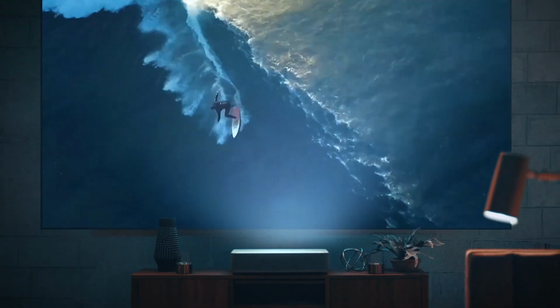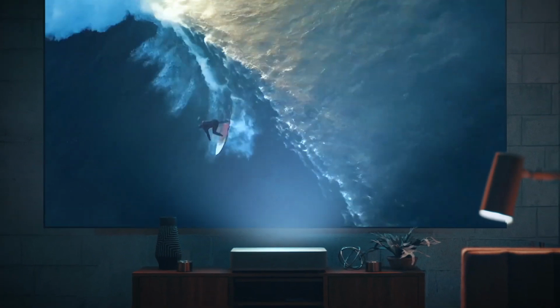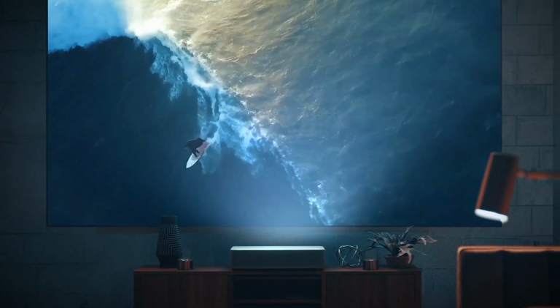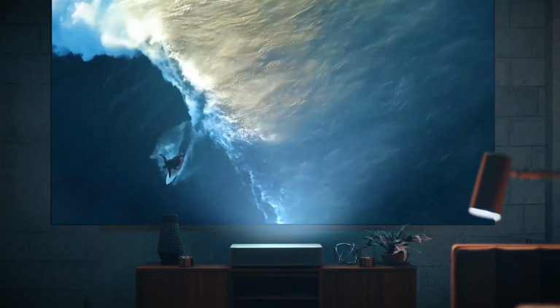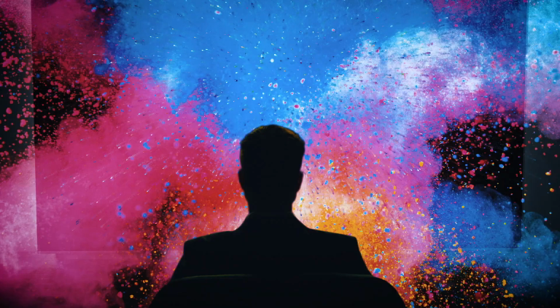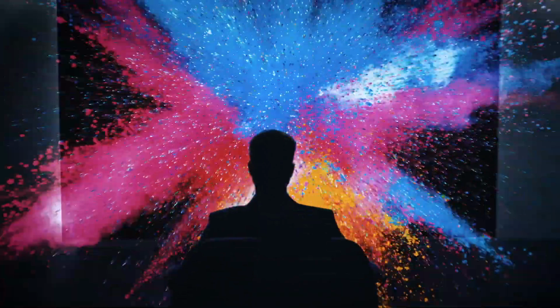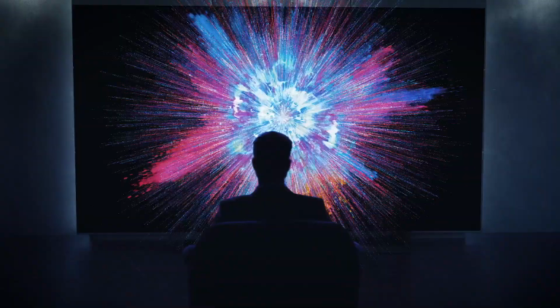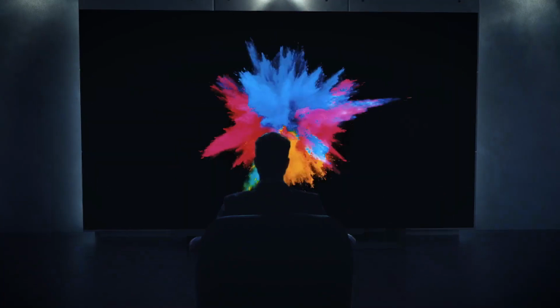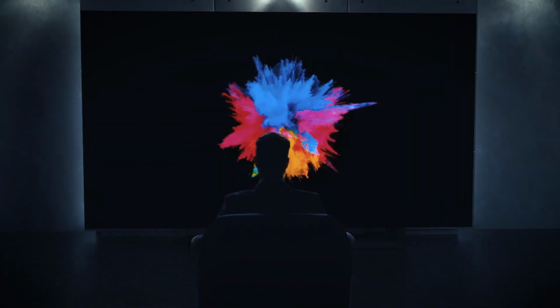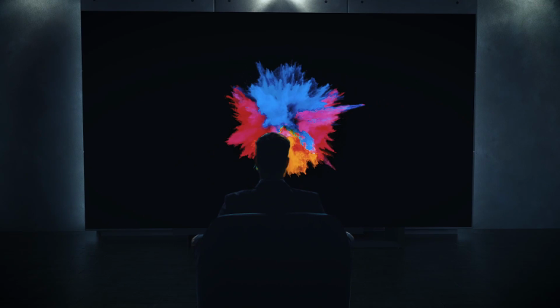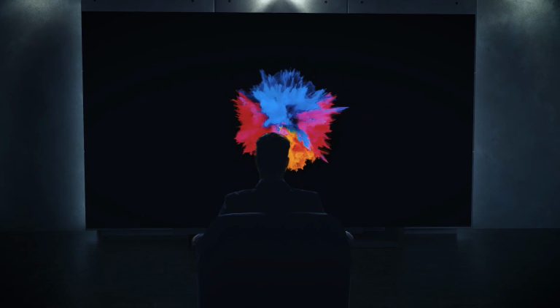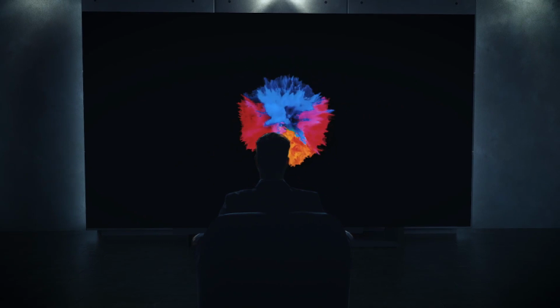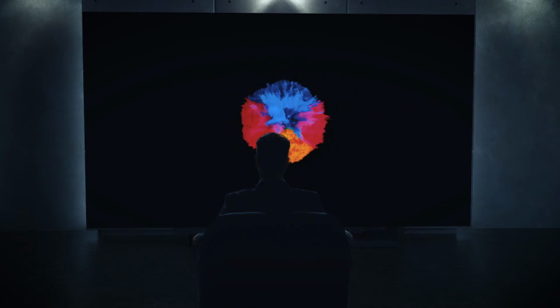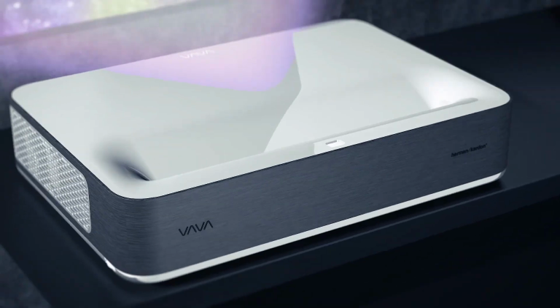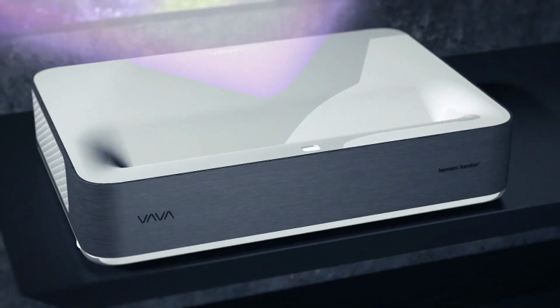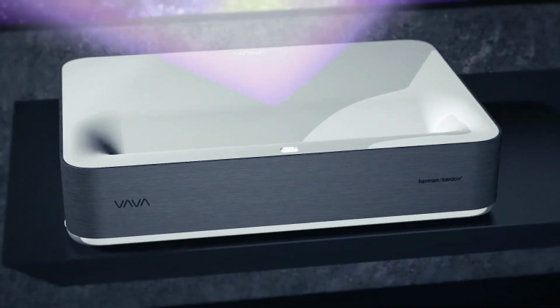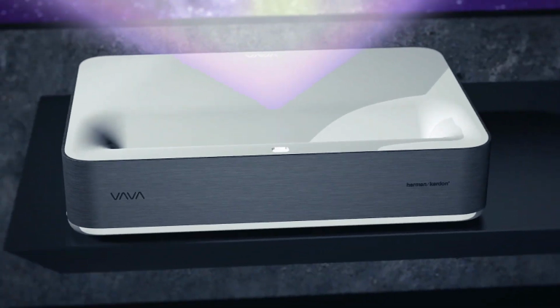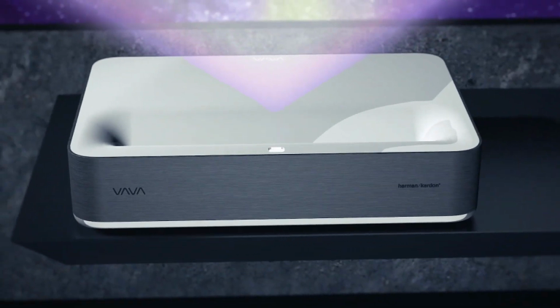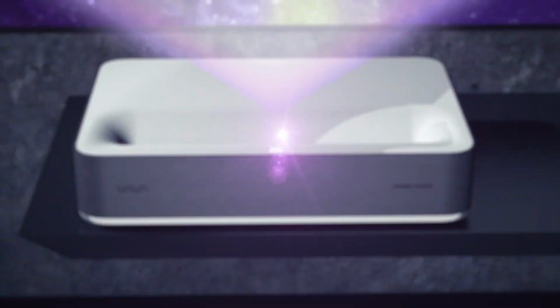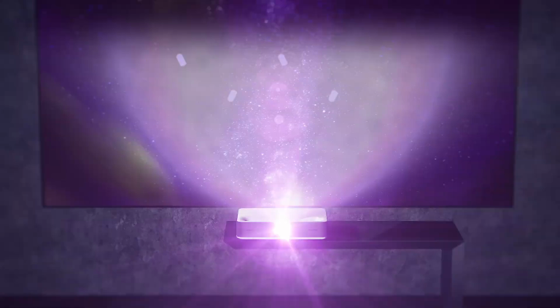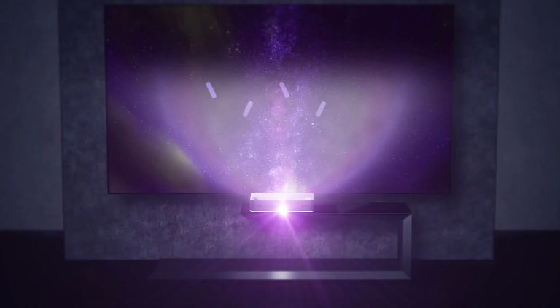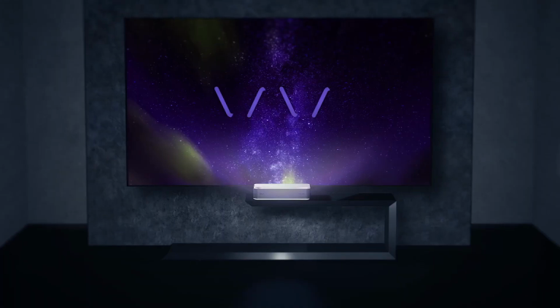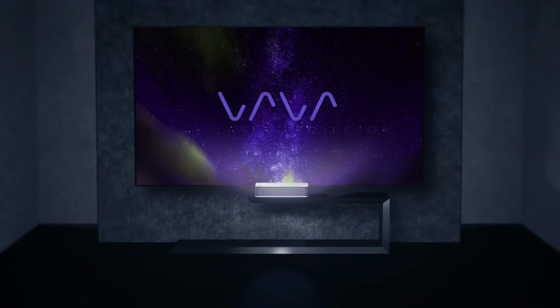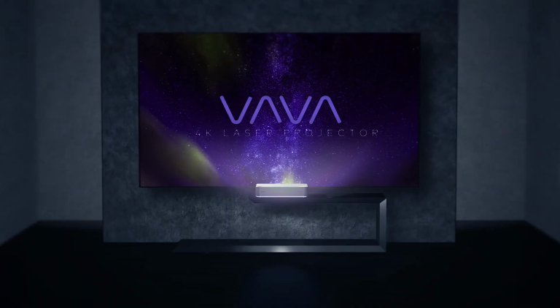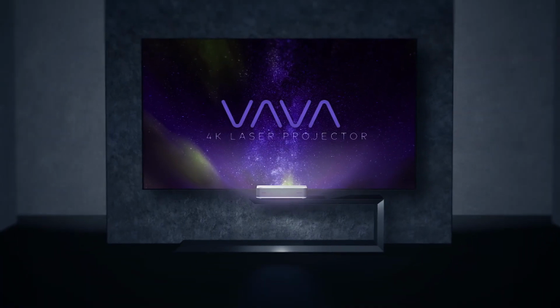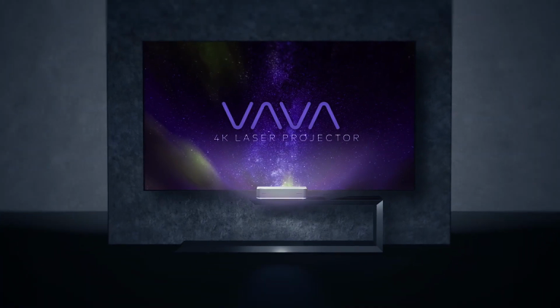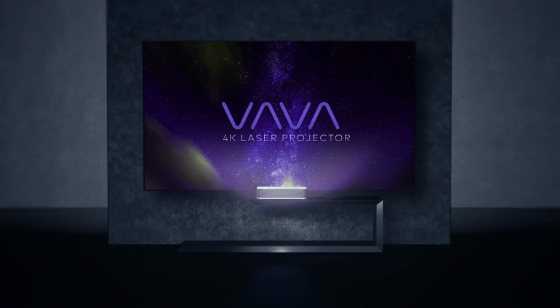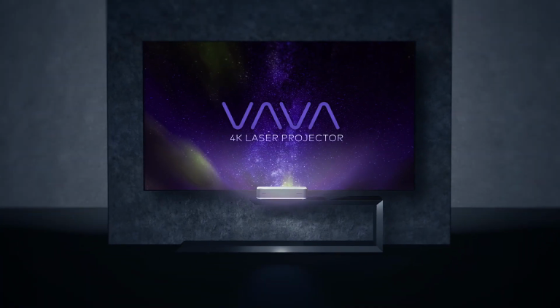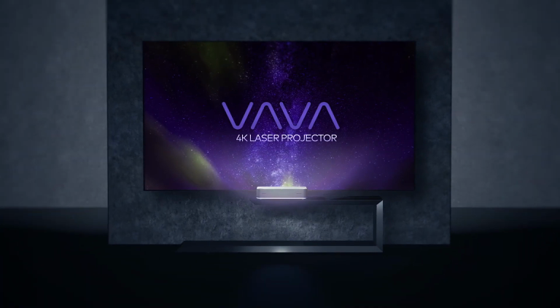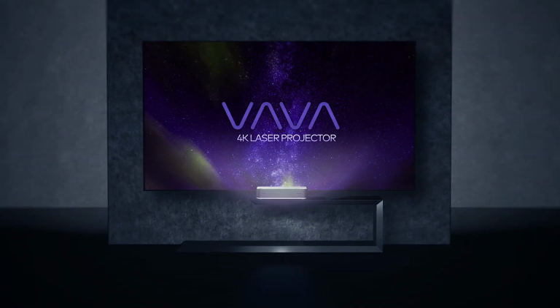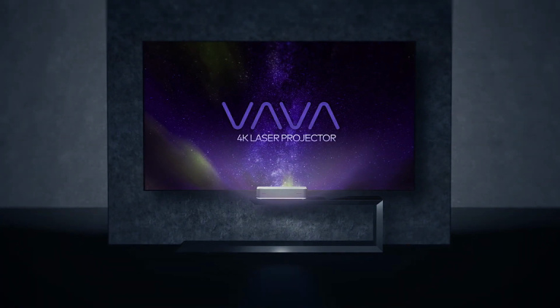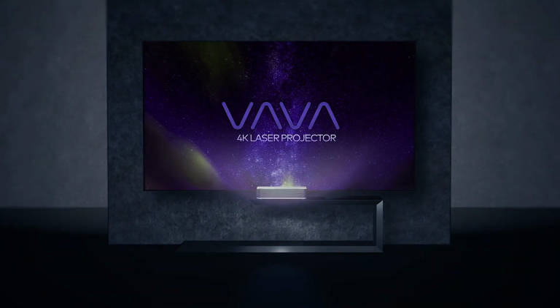VAVA extends the limits of imagination. It's time to bring the theater home.